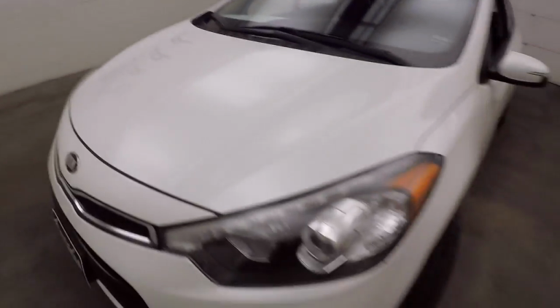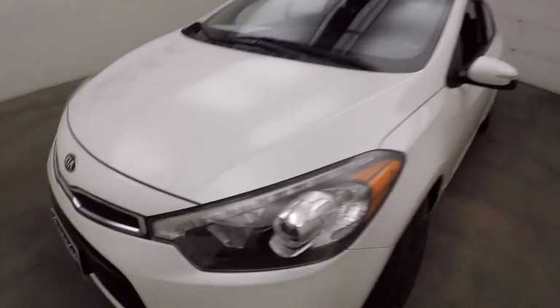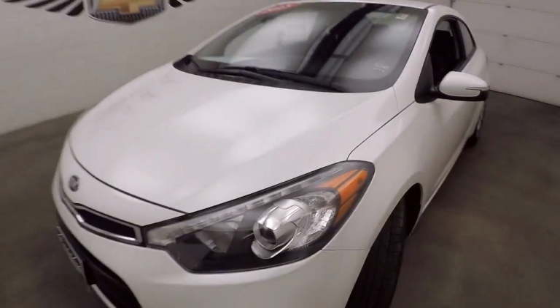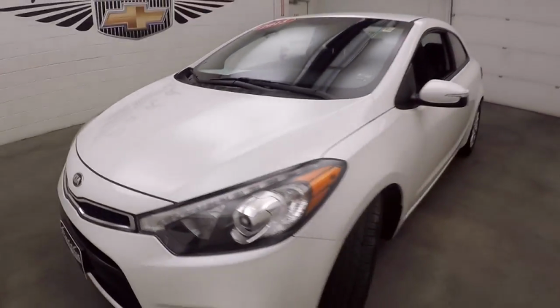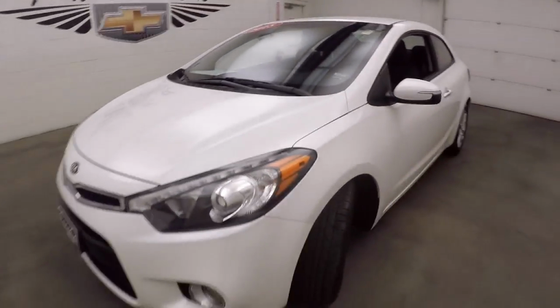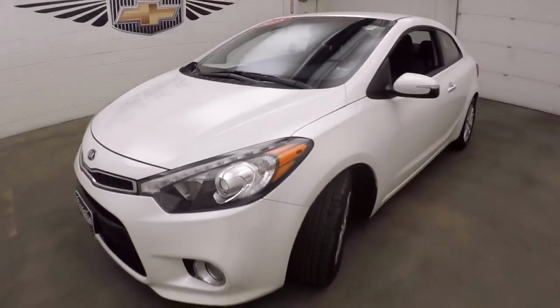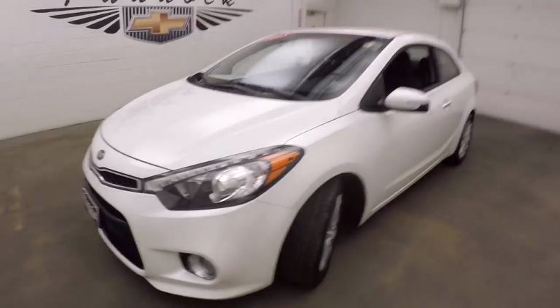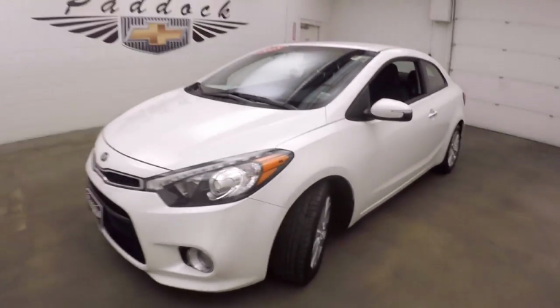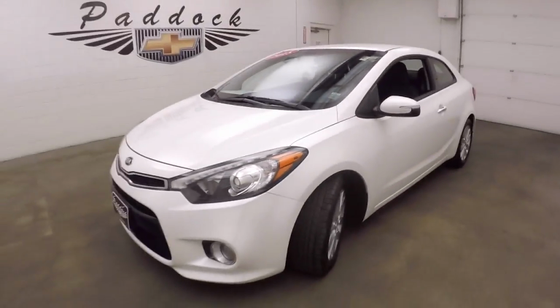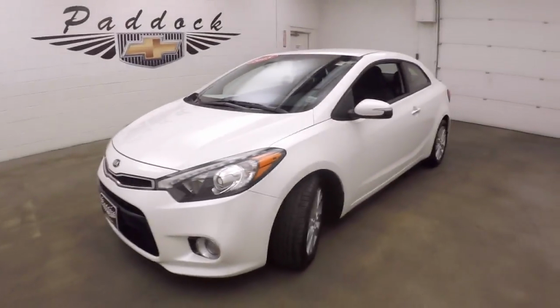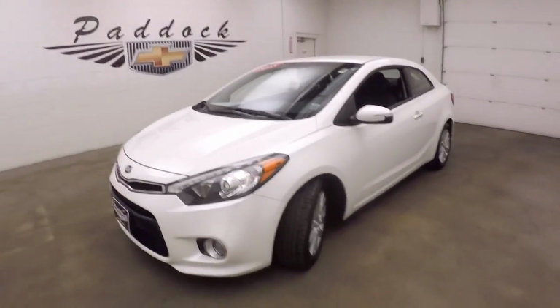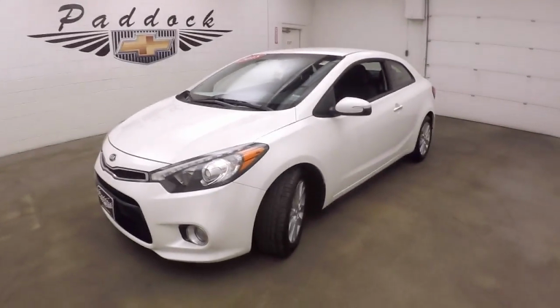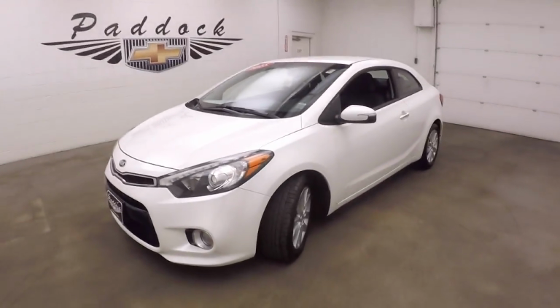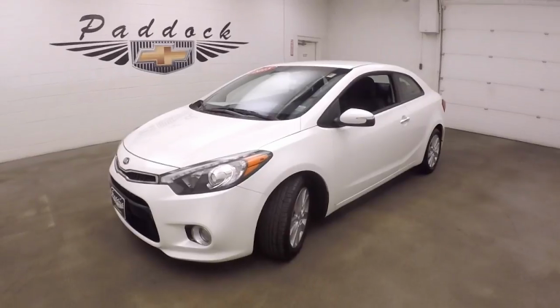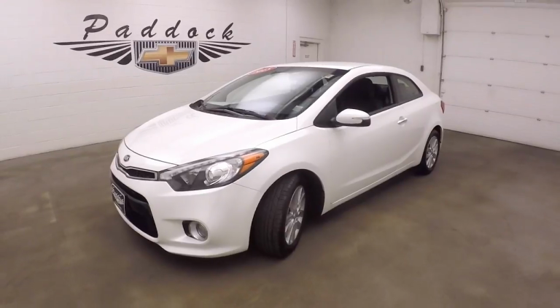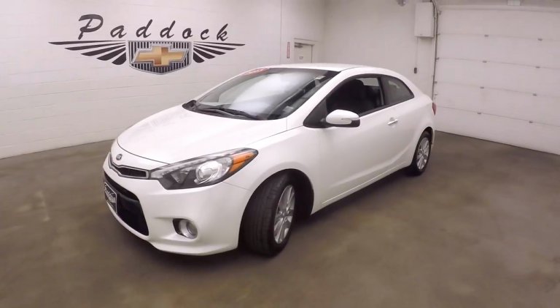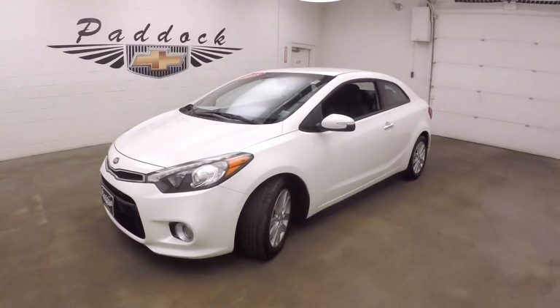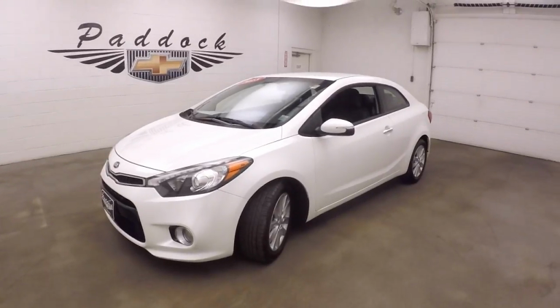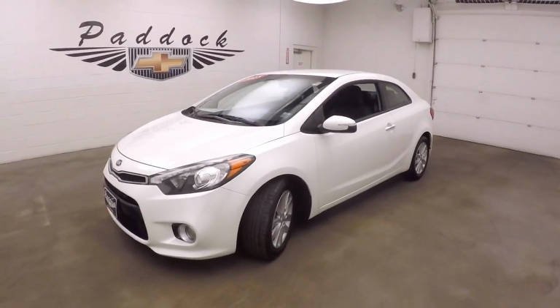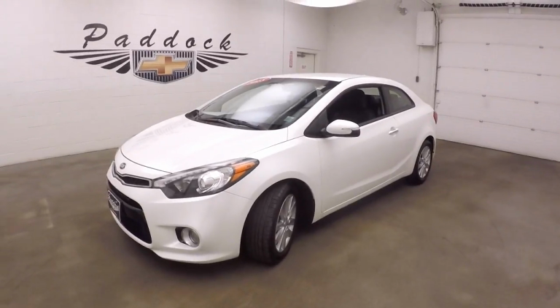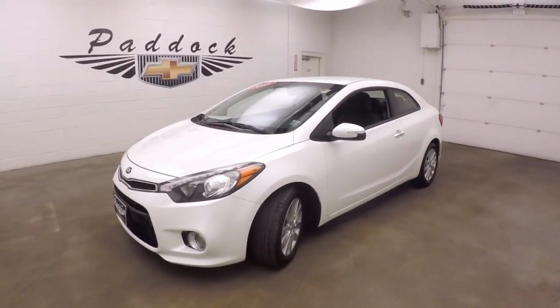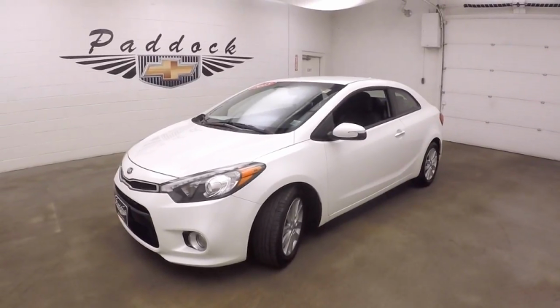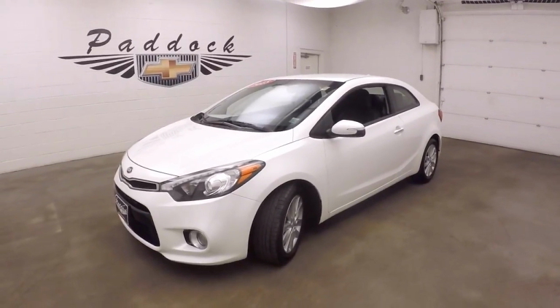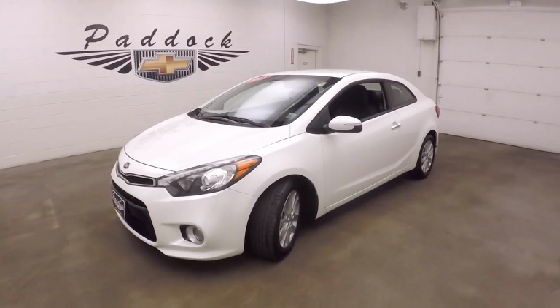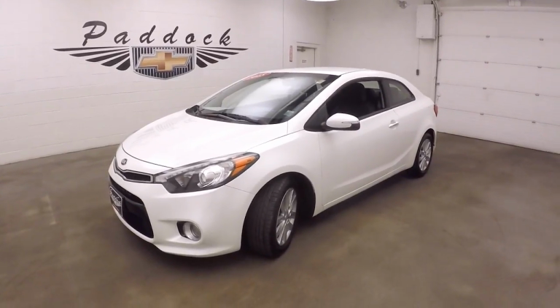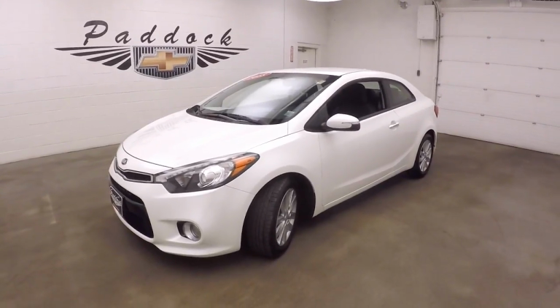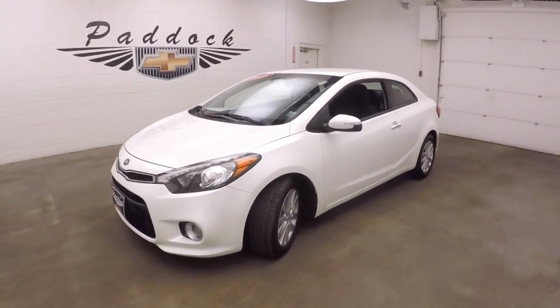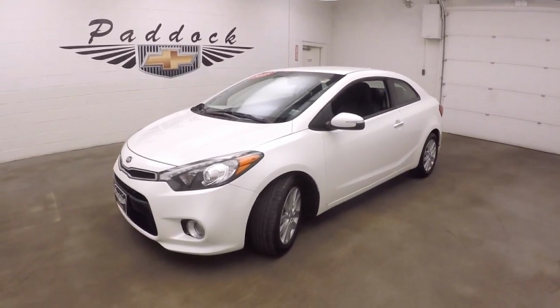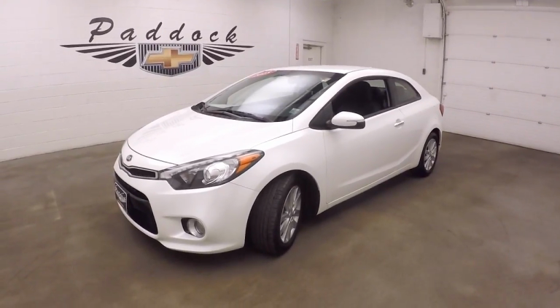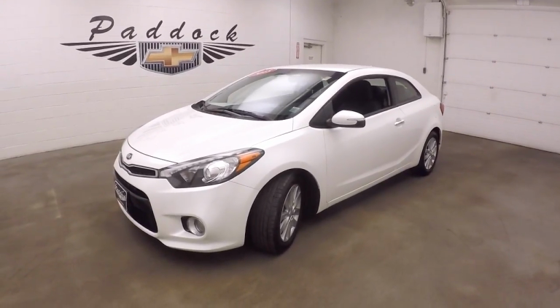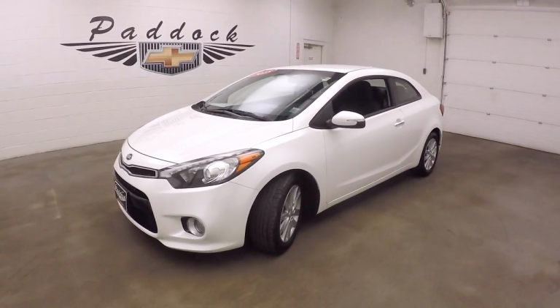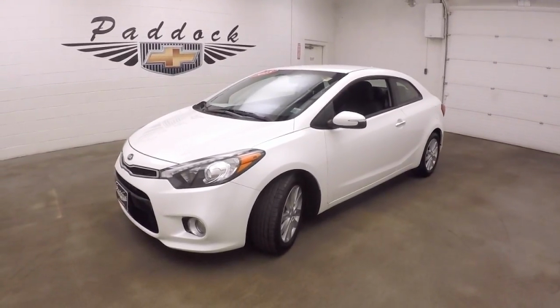It's a 2014 — or I'm sorry, 2015 Kia Forte. Right now we've got this car listed, mostly you have to see this car.